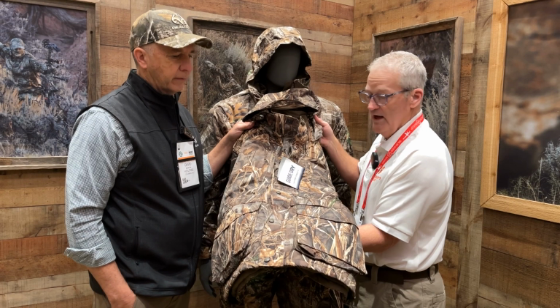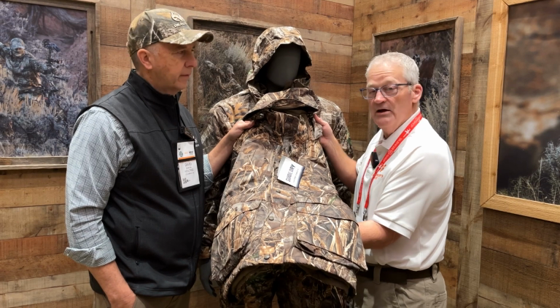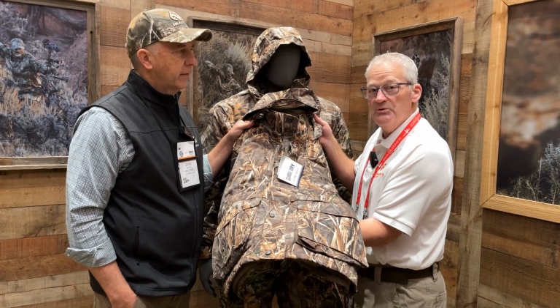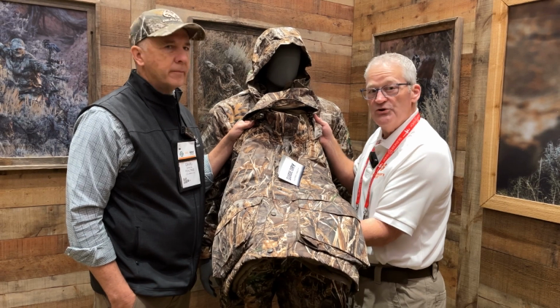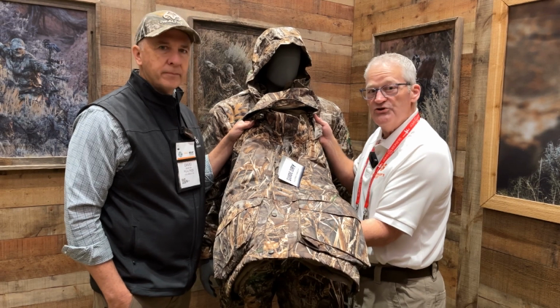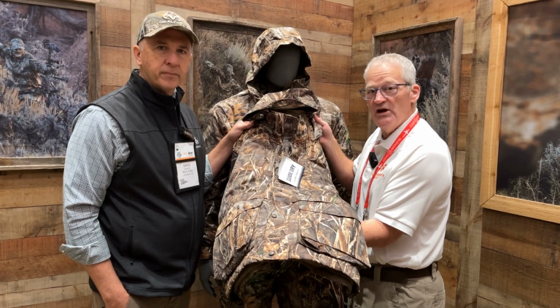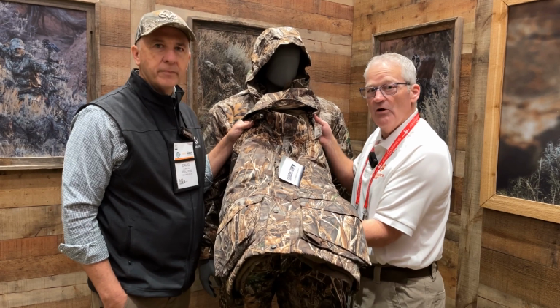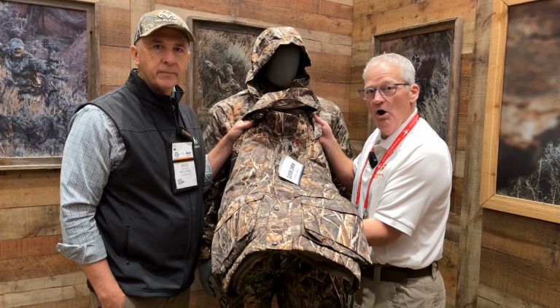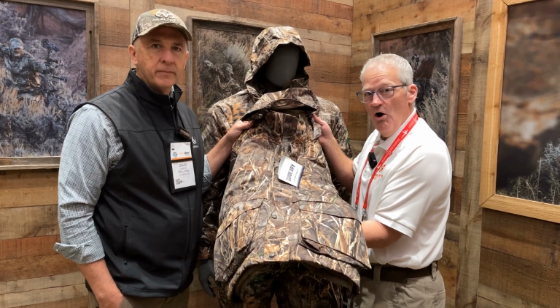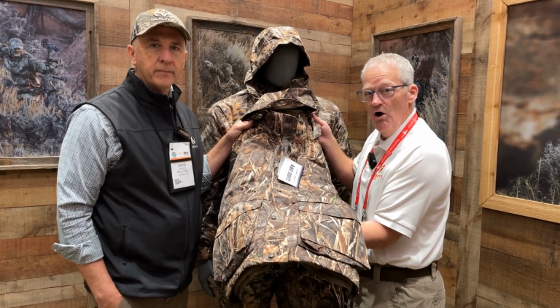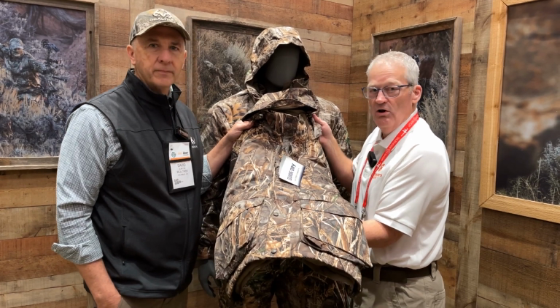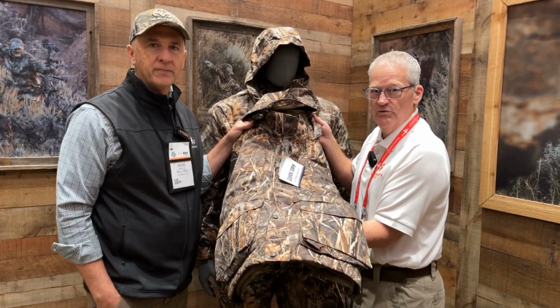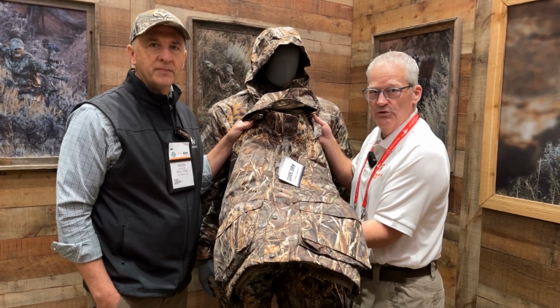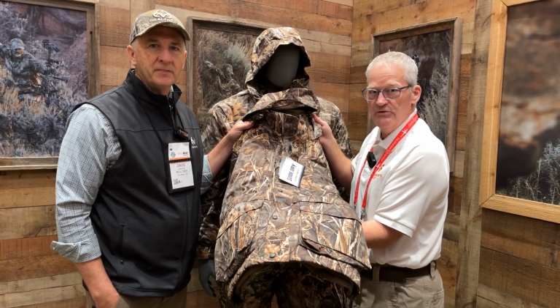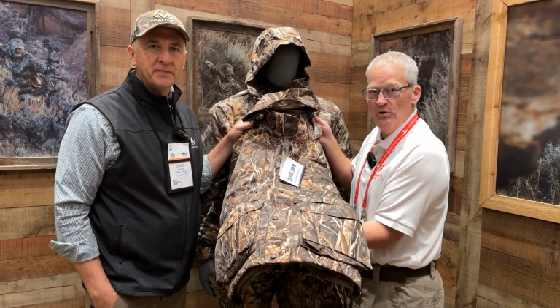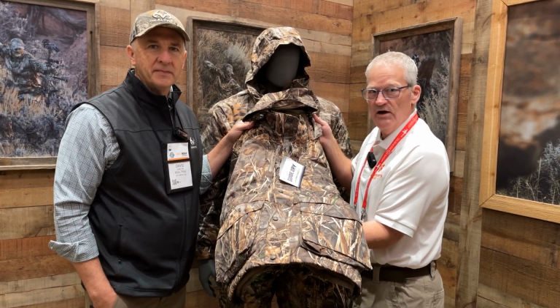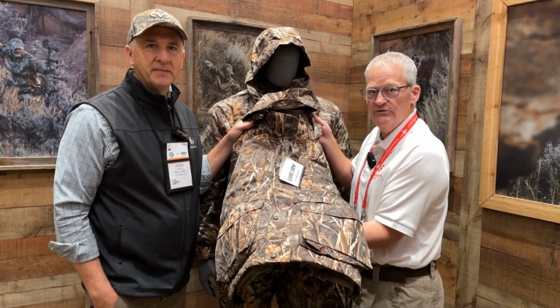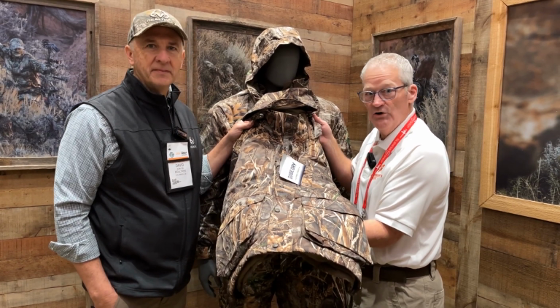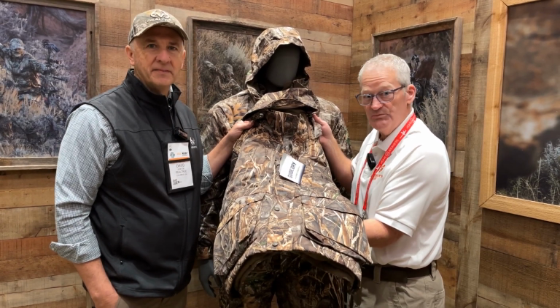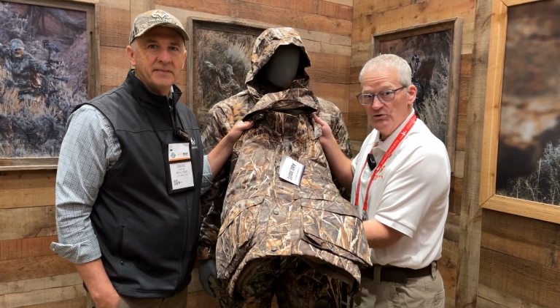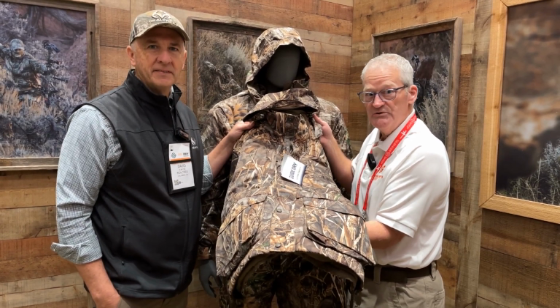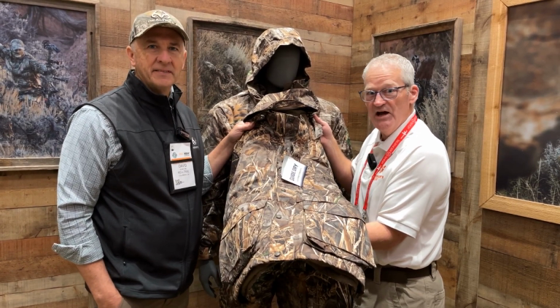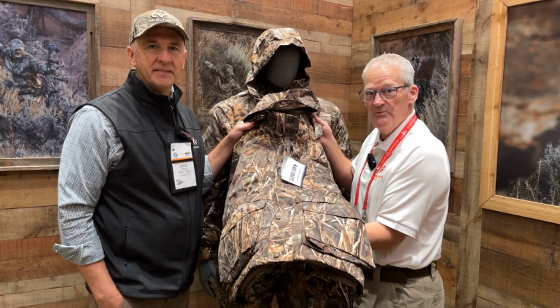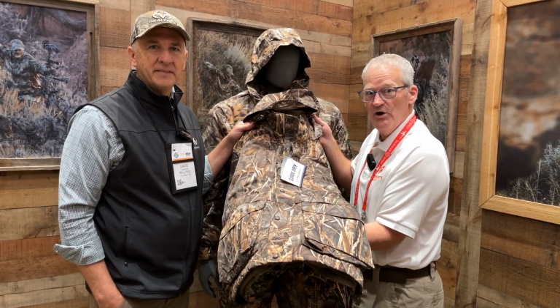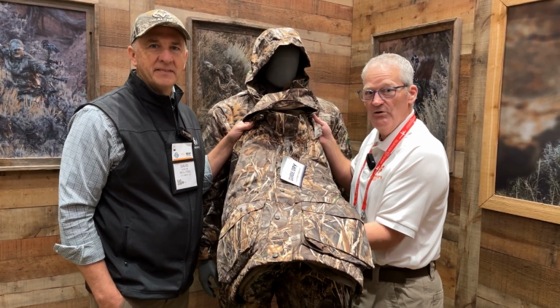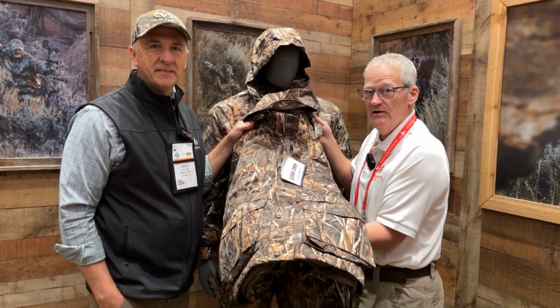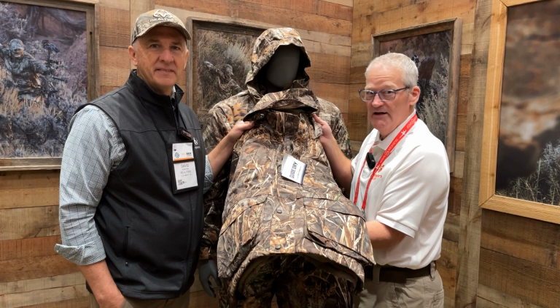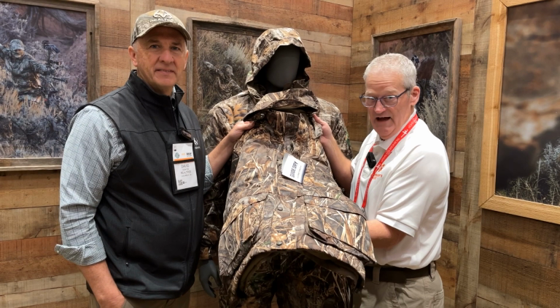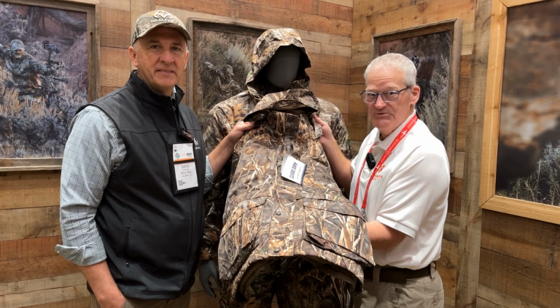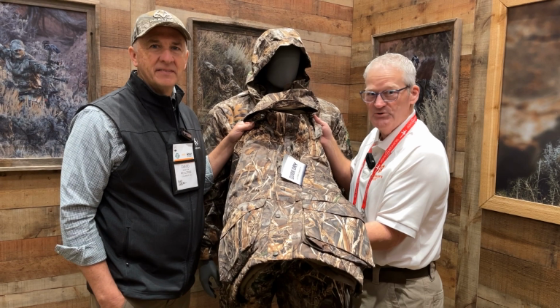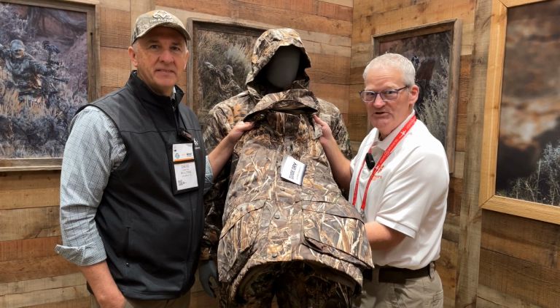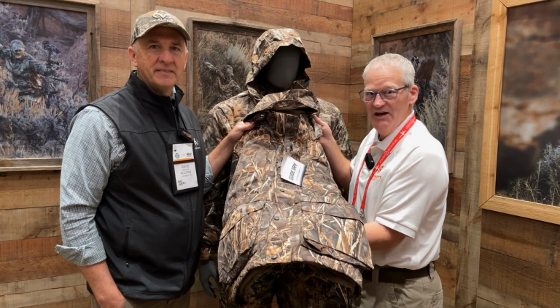Be sure to check out all of the Realtree products and apparel on Sportsman's Guide.